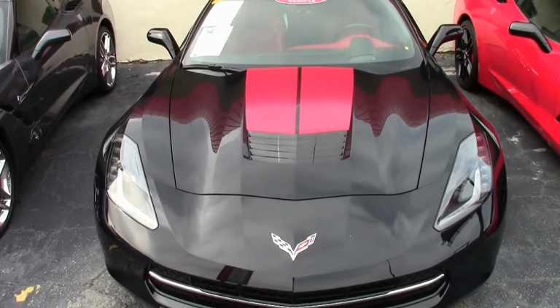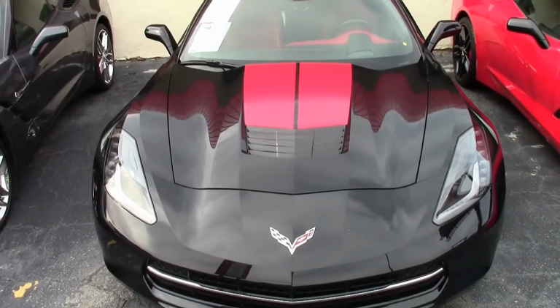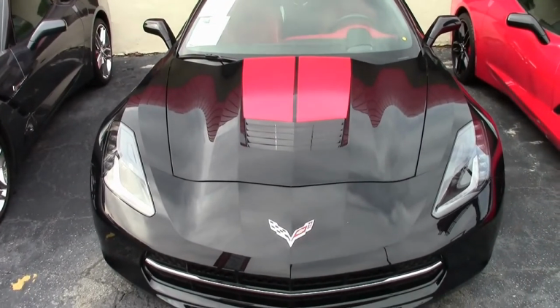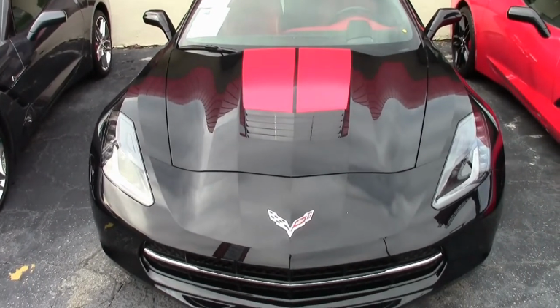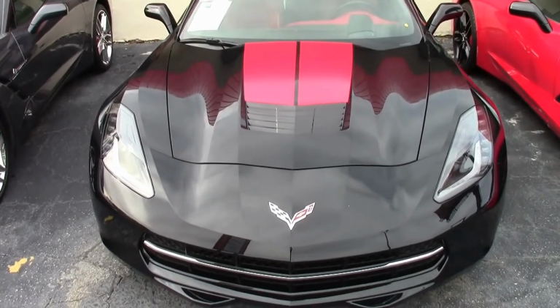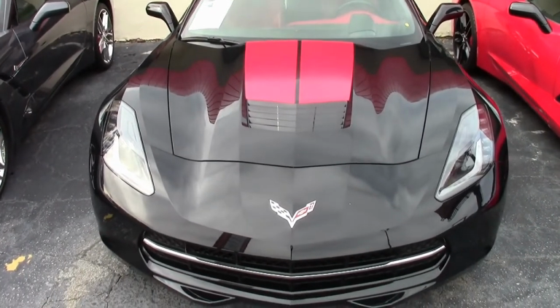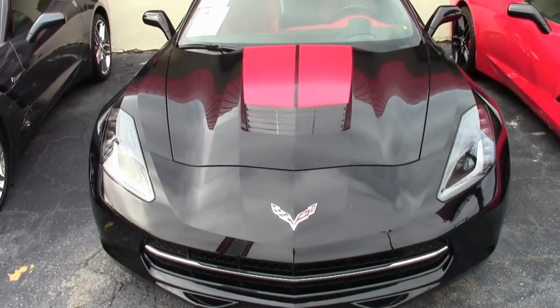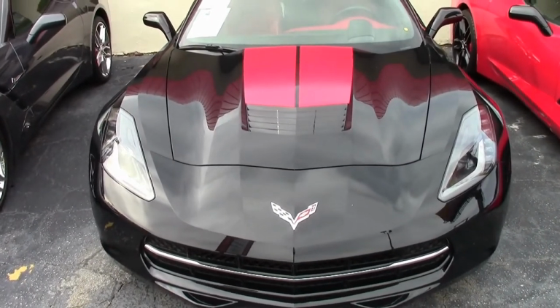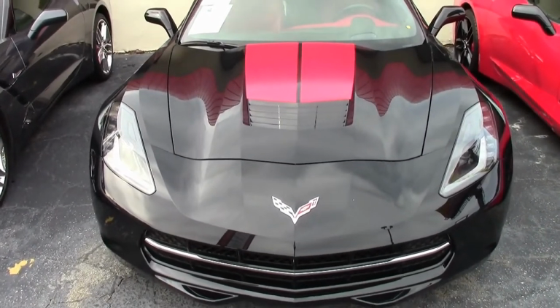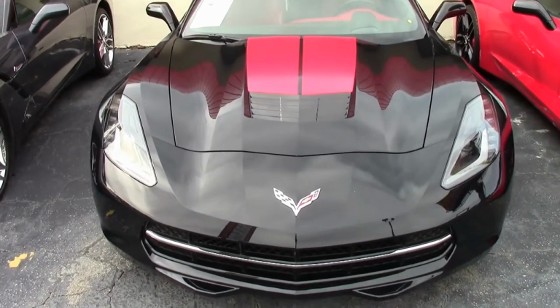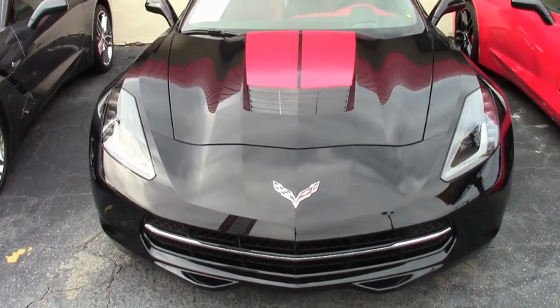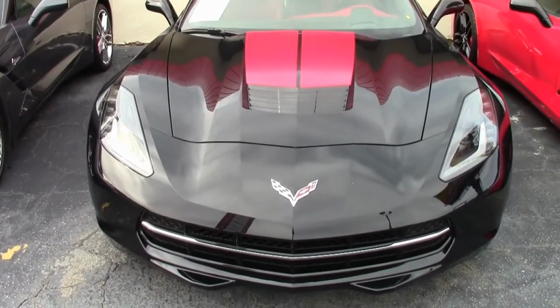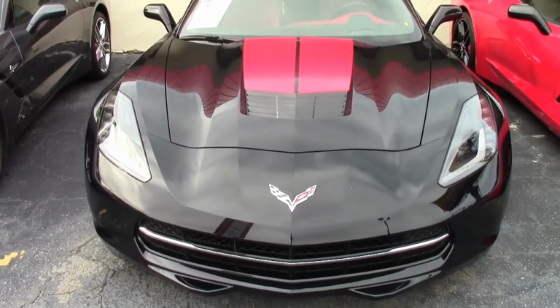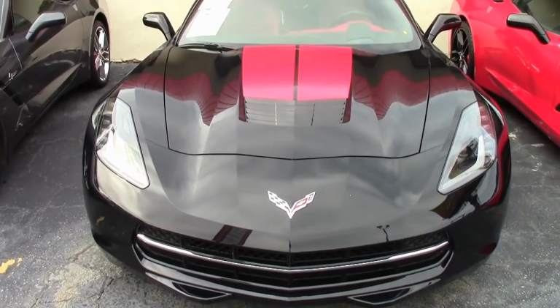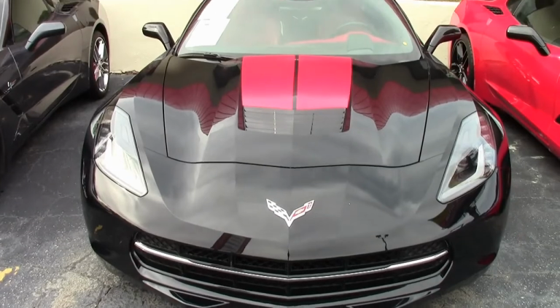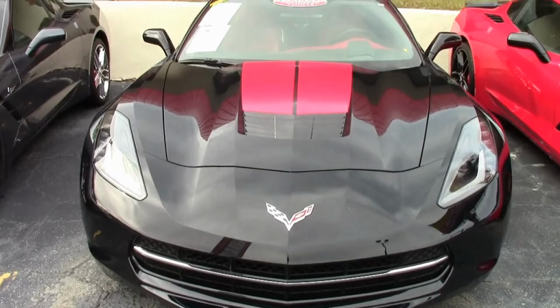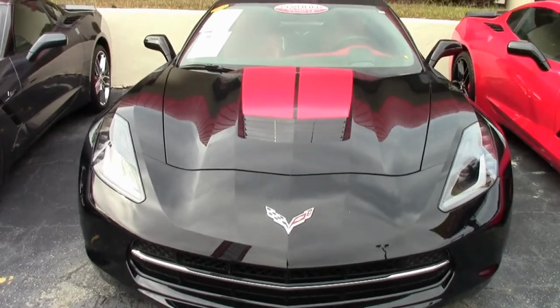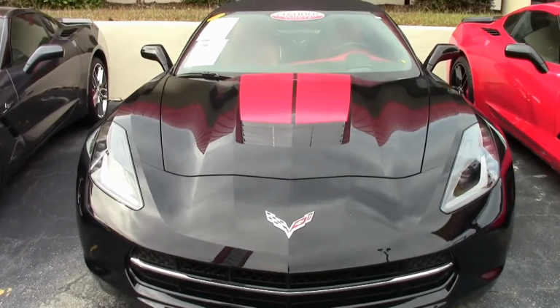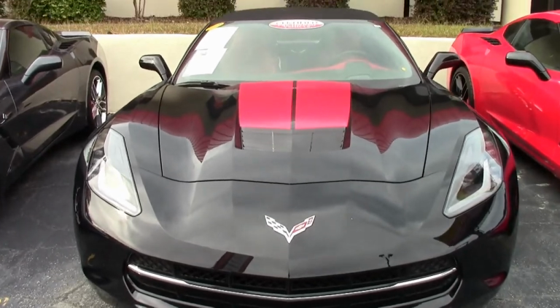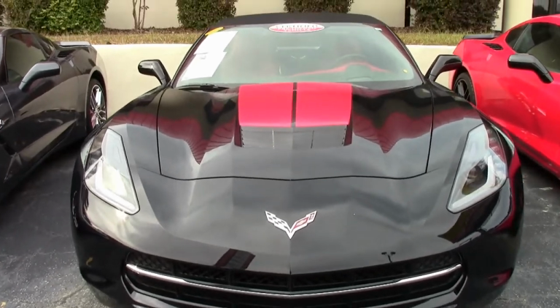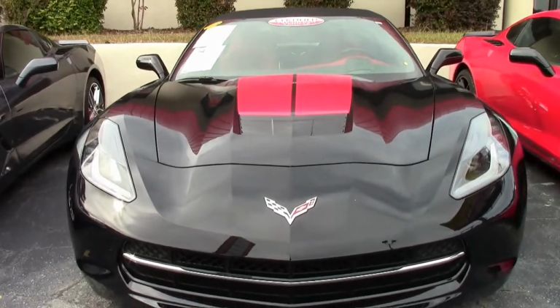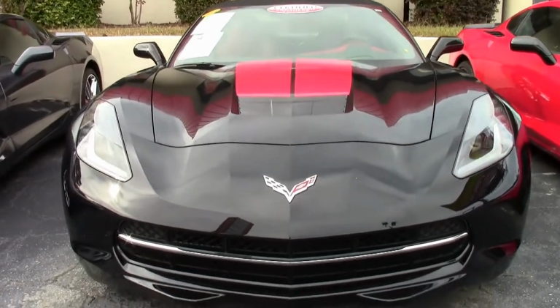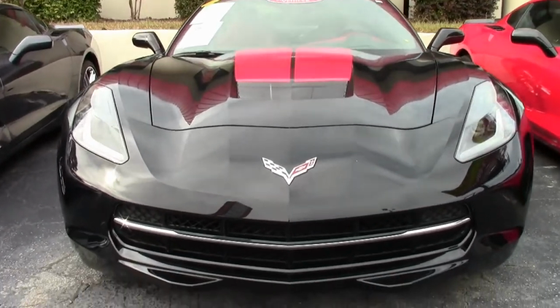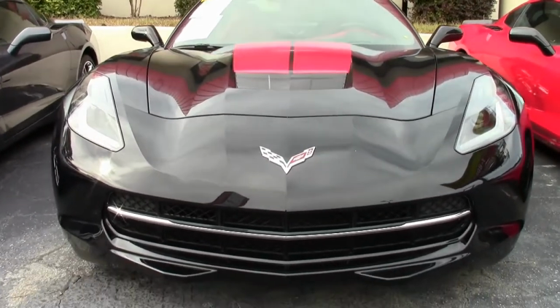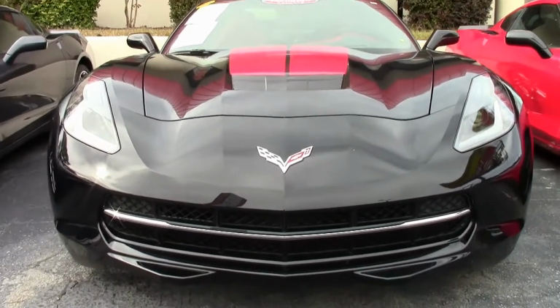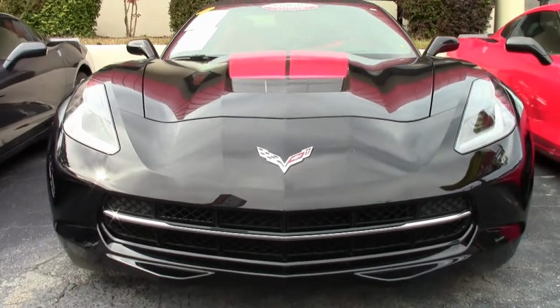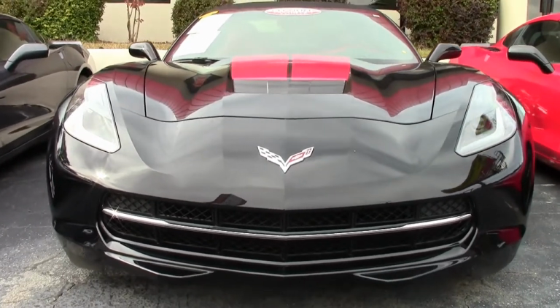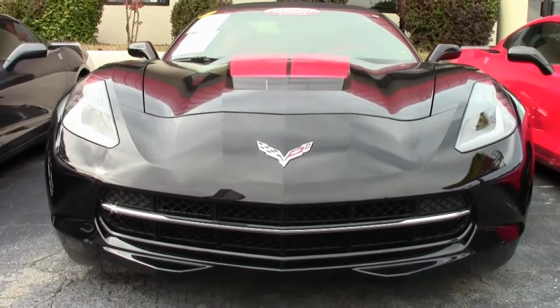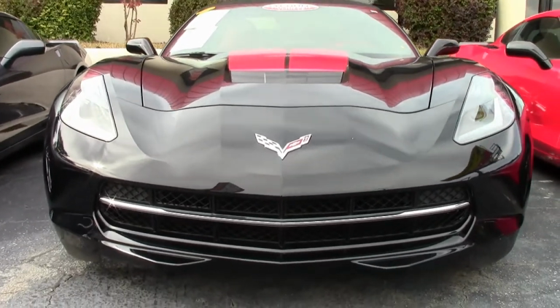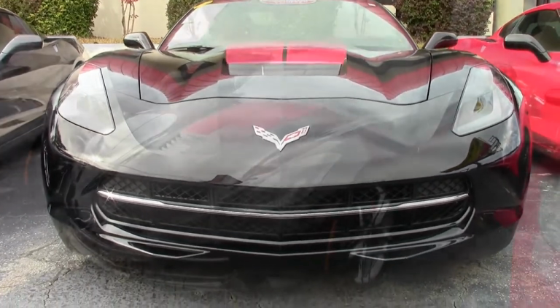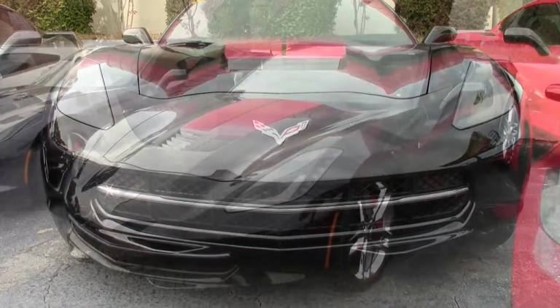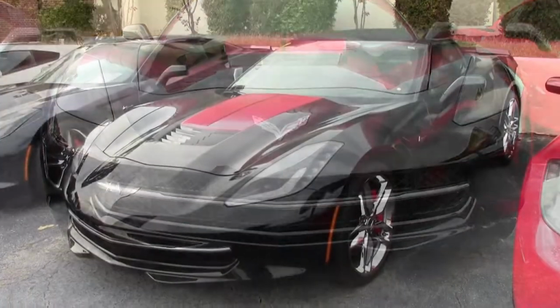And under the hood, it's ready to move out with a 460 horsepower LT1 engine and 8-speed automatic paddle shift transmission.